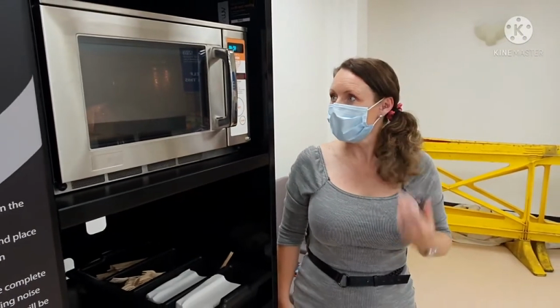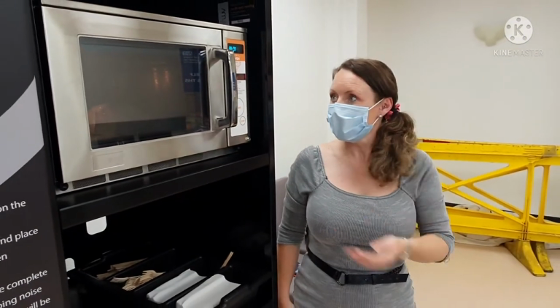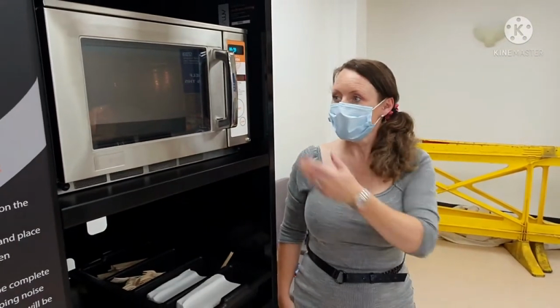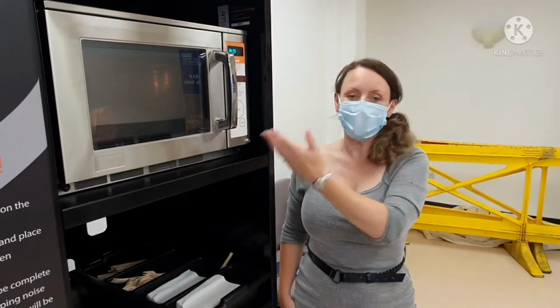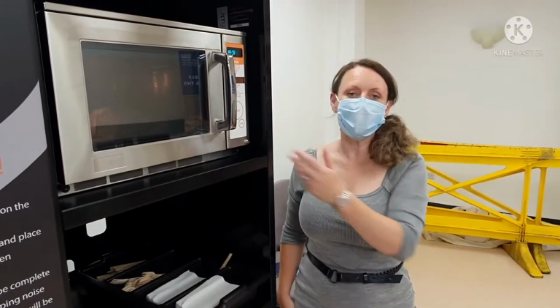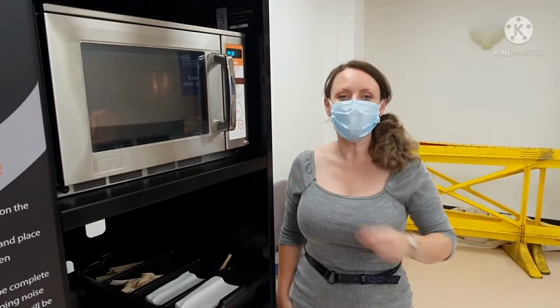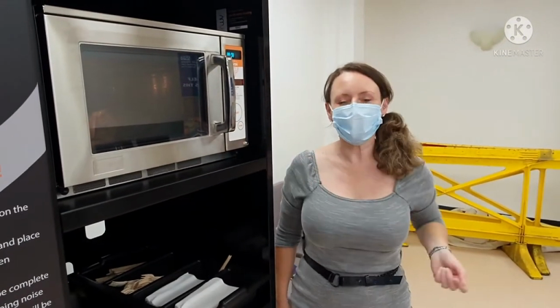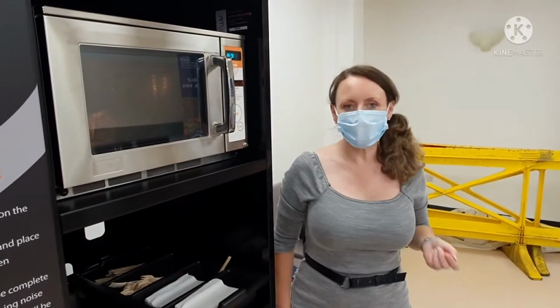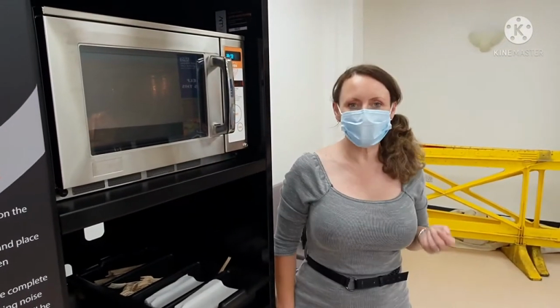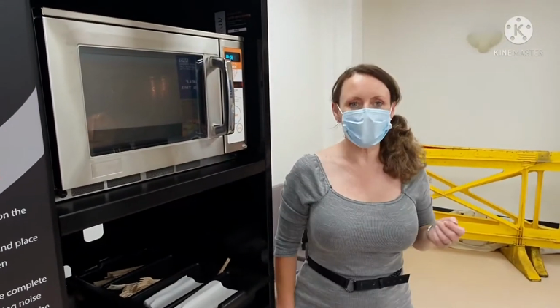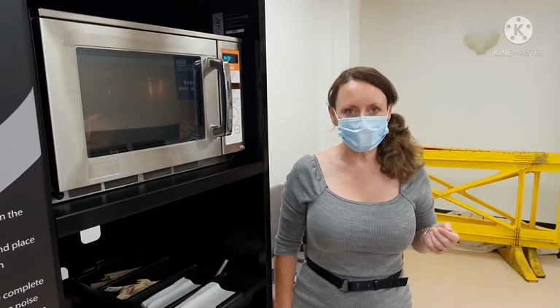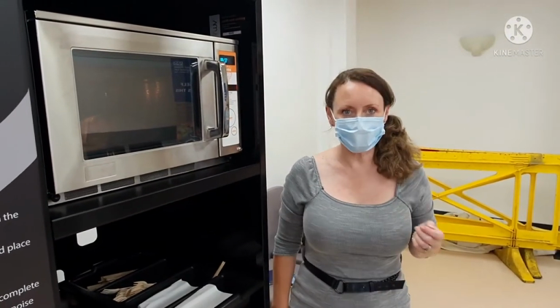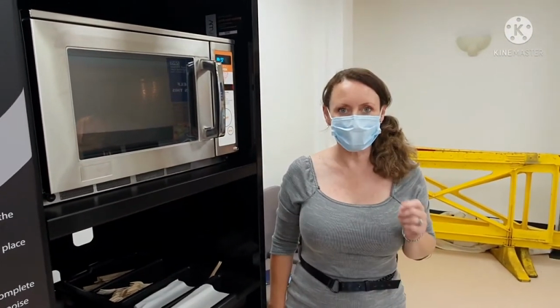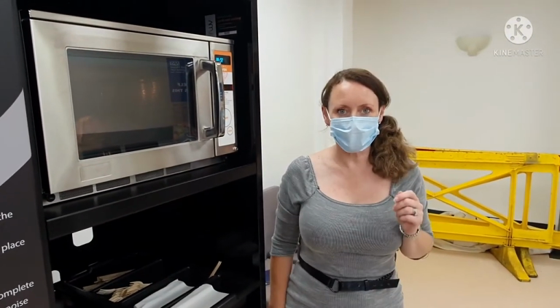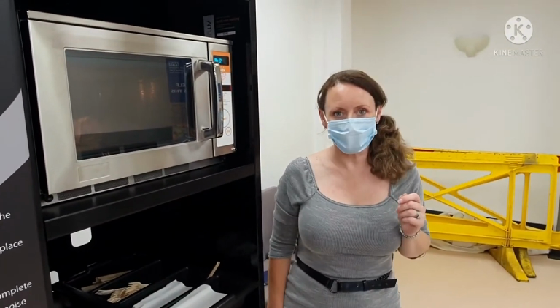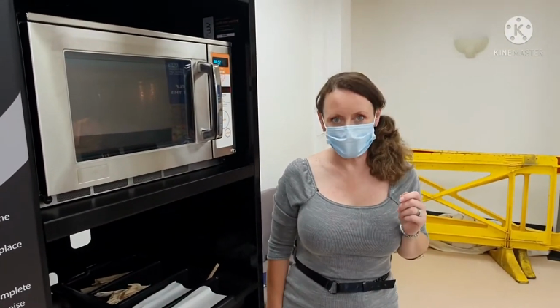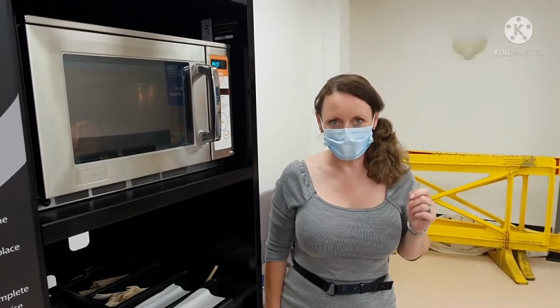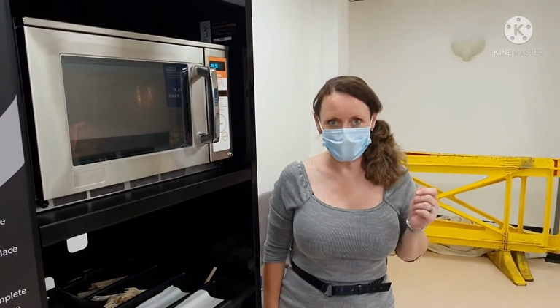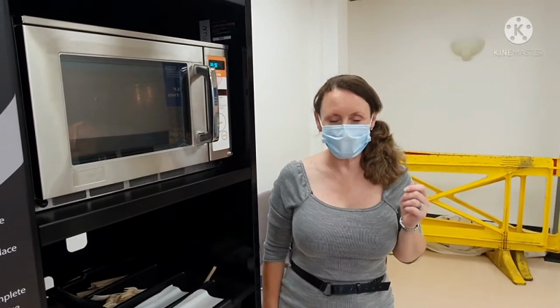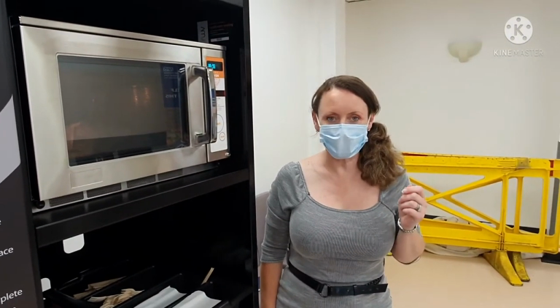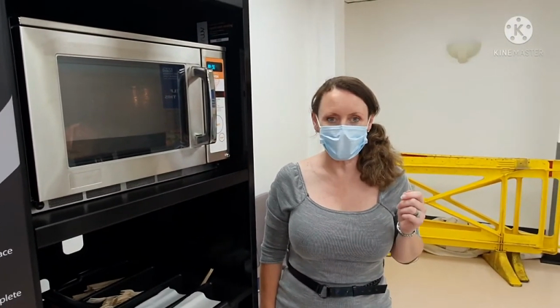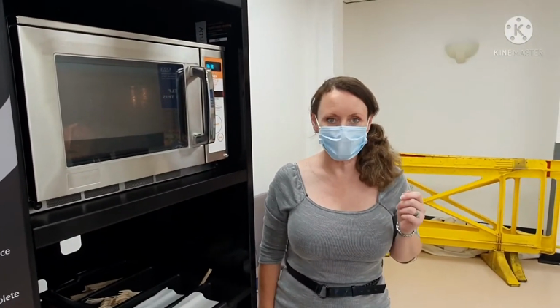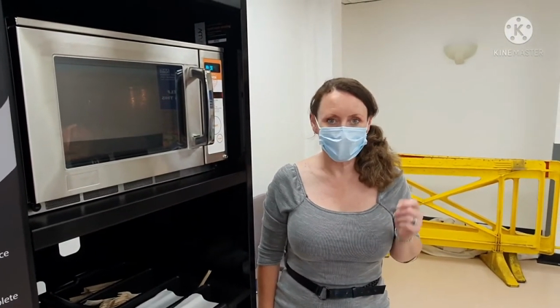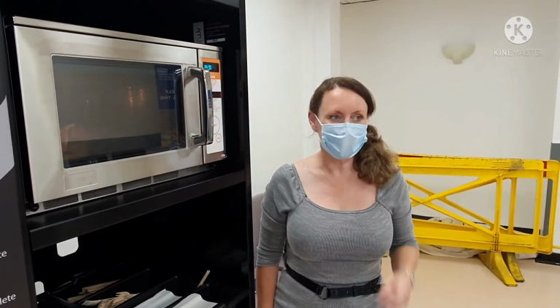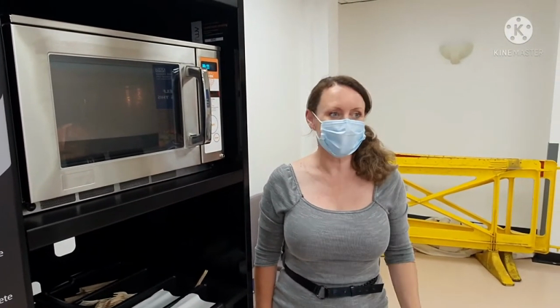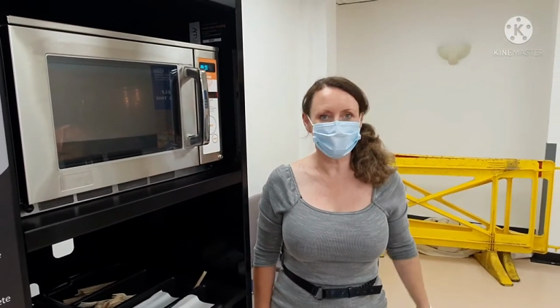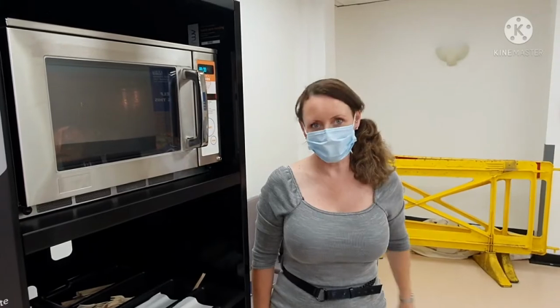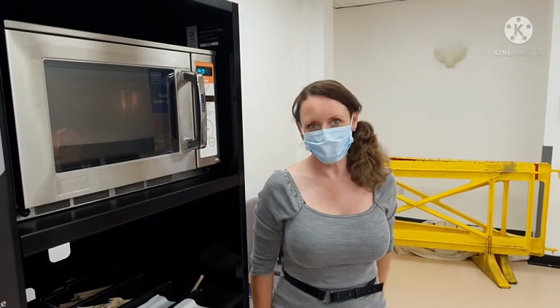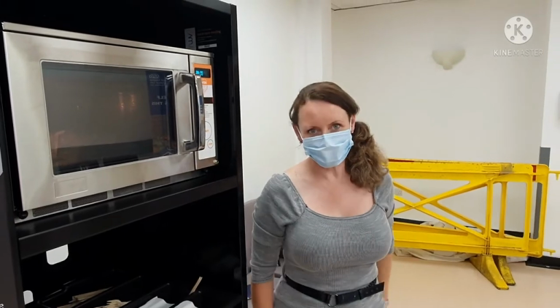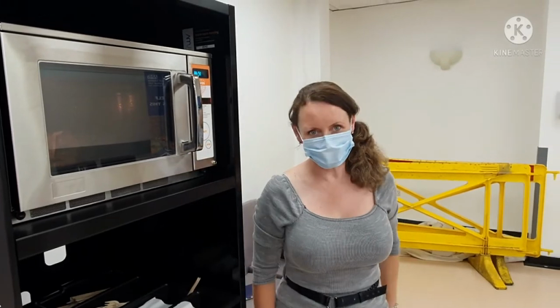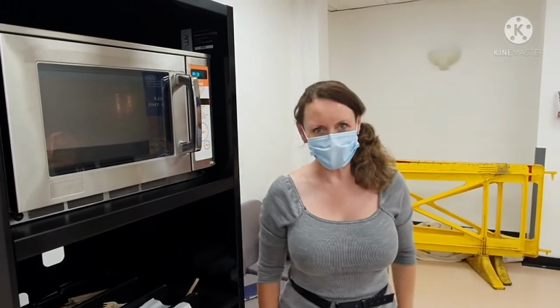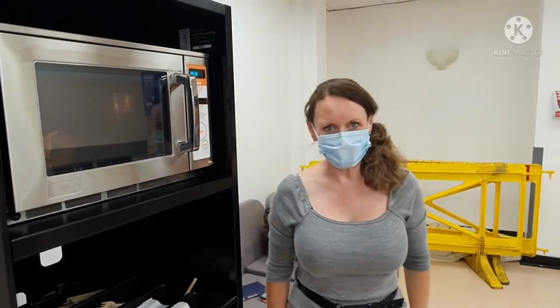You then let the product stand for a minute when it's finished cooking and then it will be ready to eat.